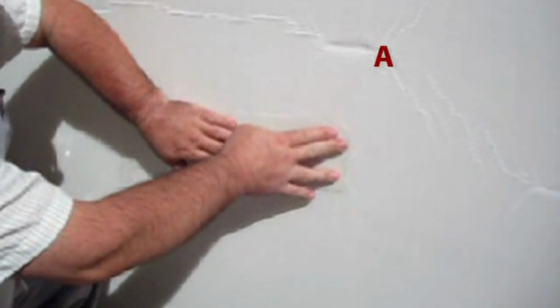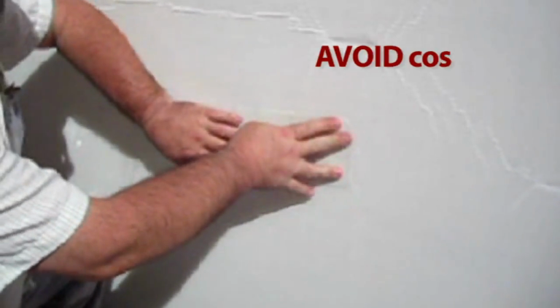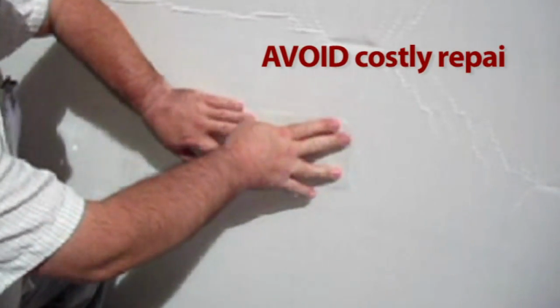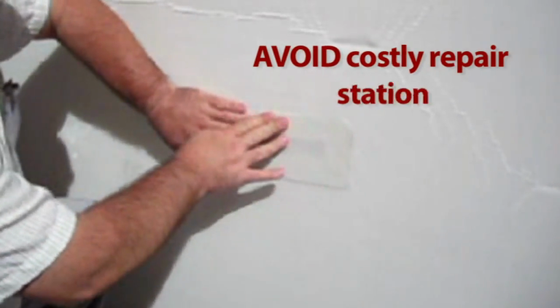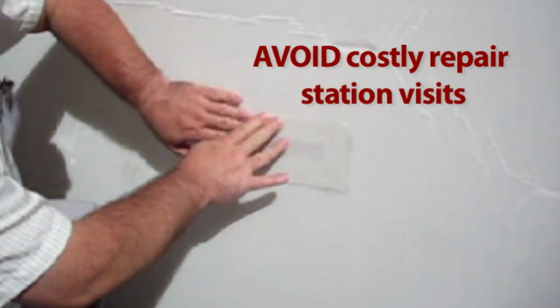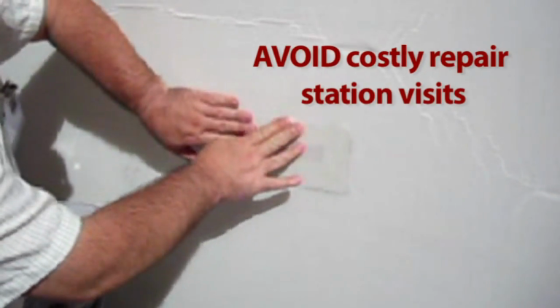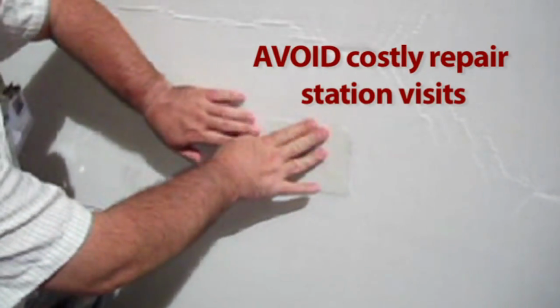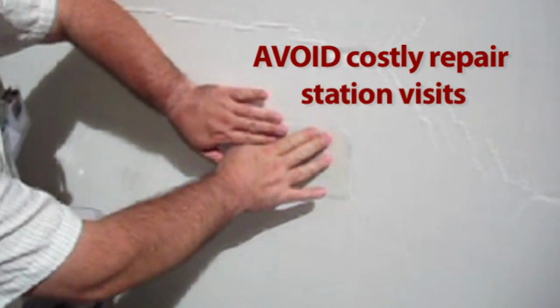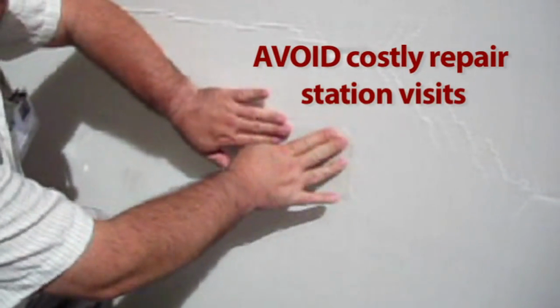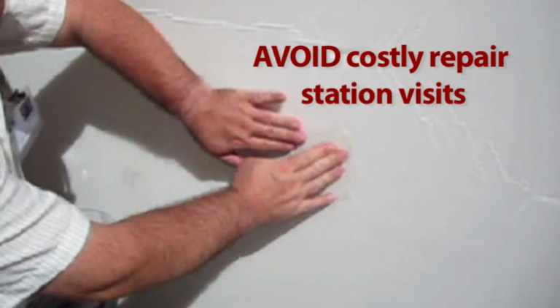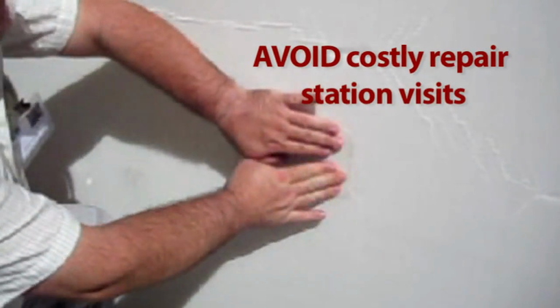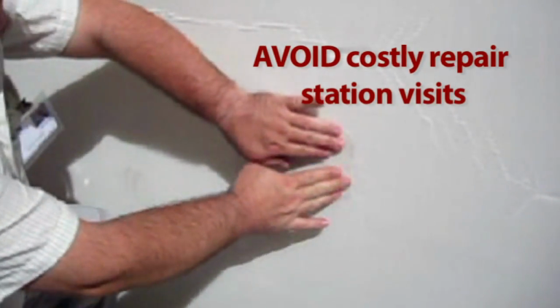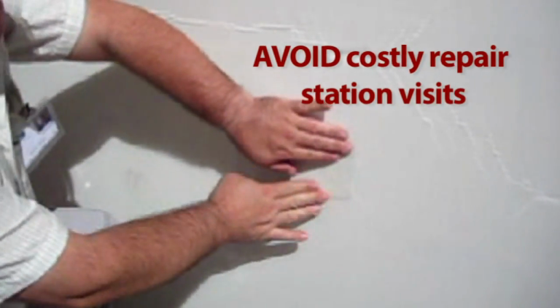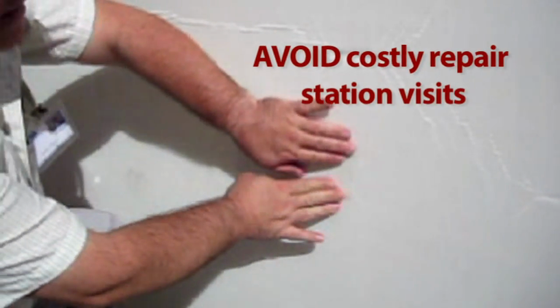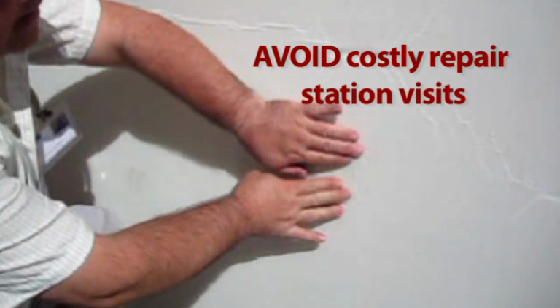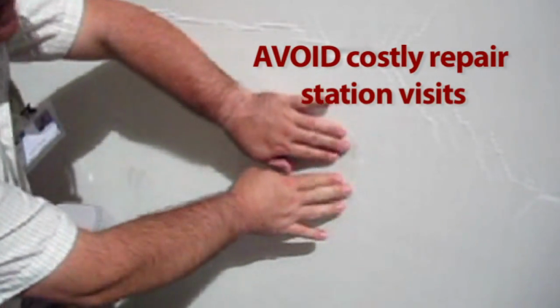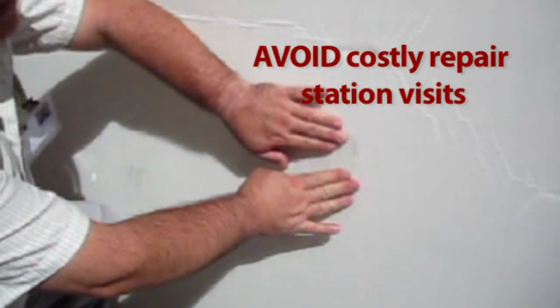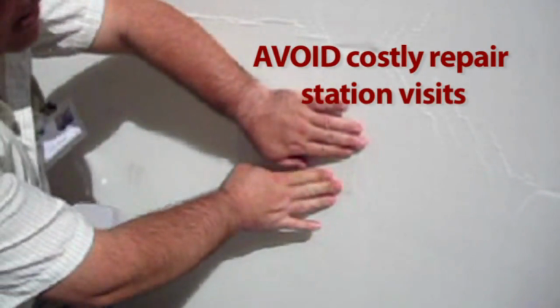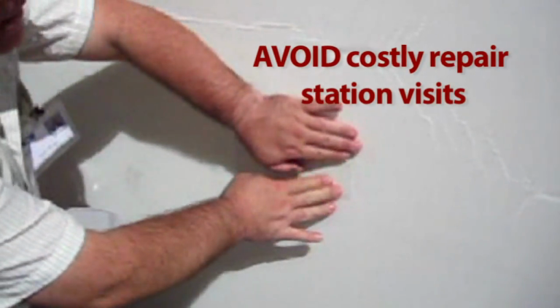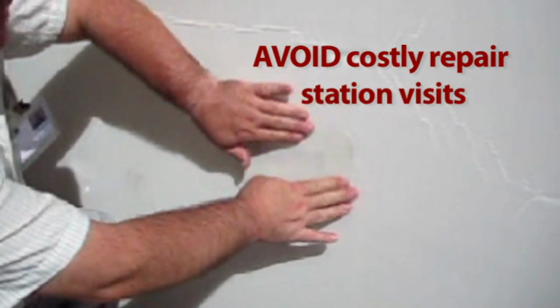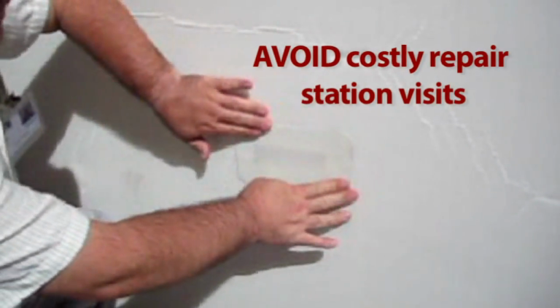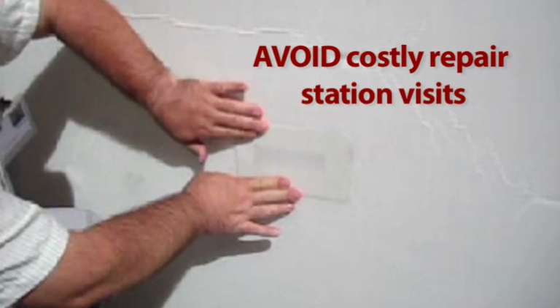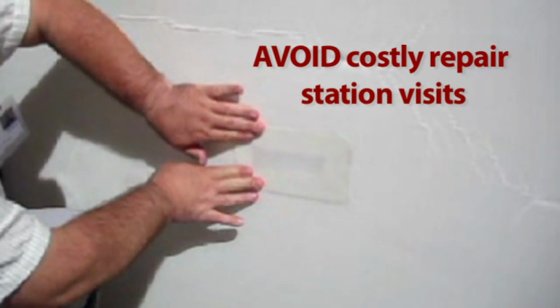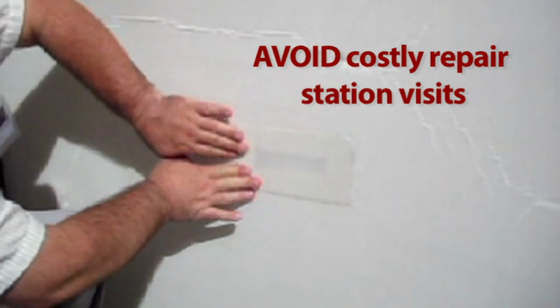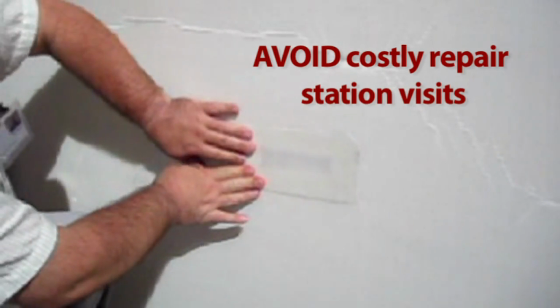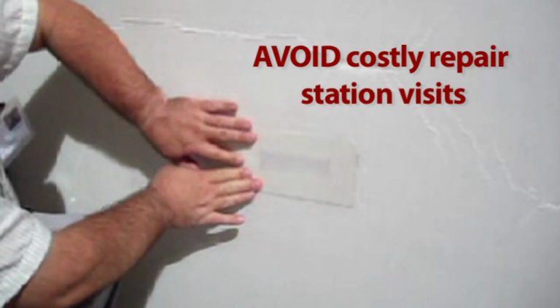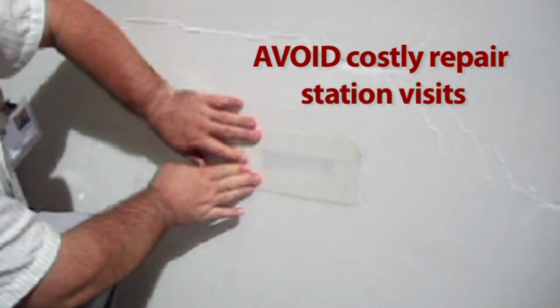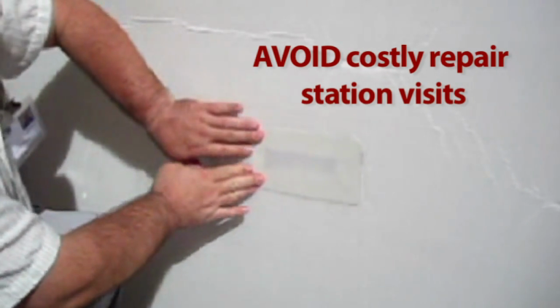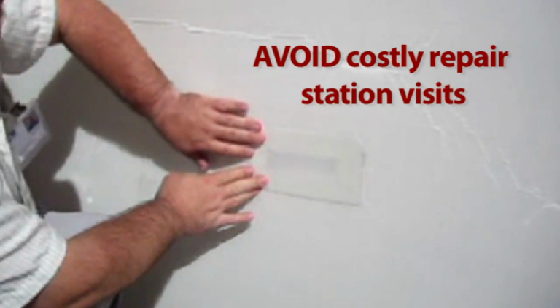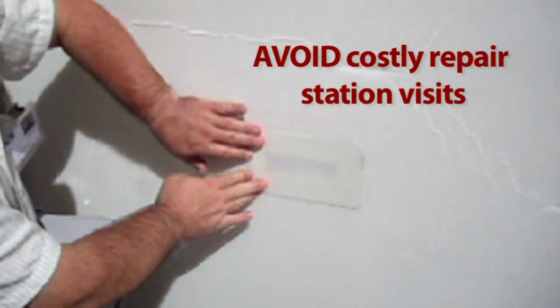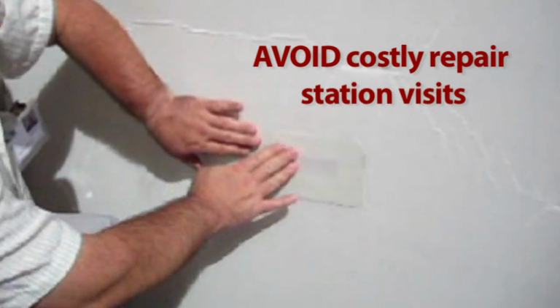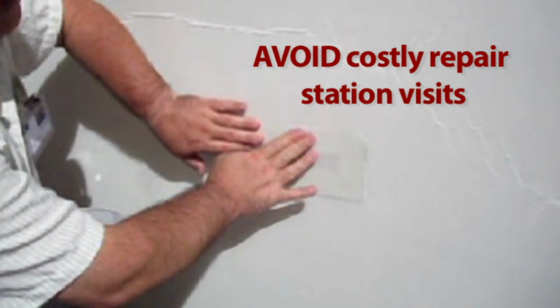This patch can be applied at the ramp or cargo facility without a costly trip to a repair station.